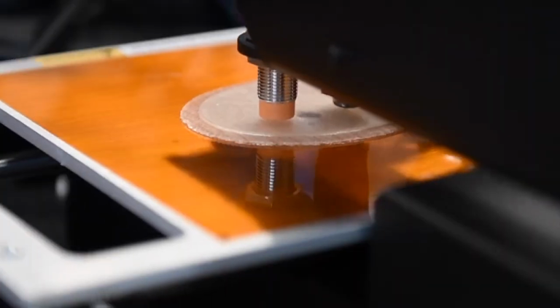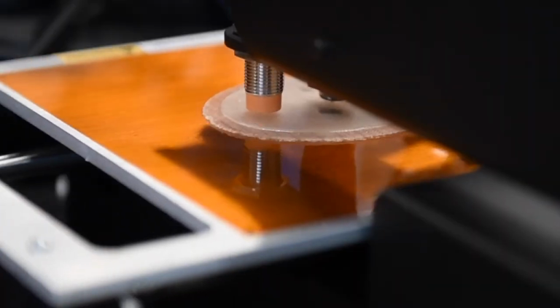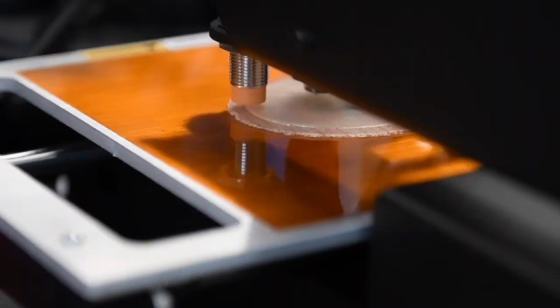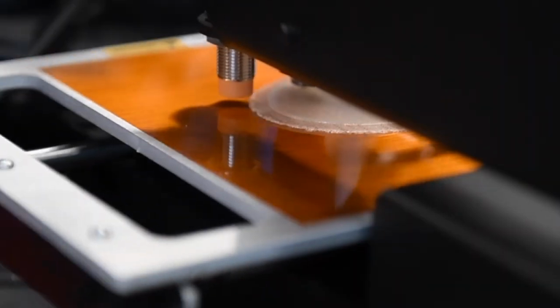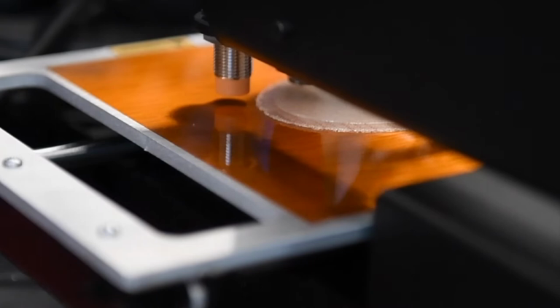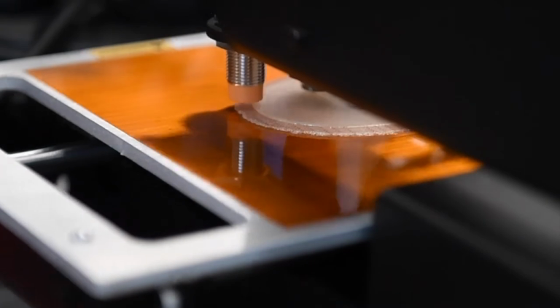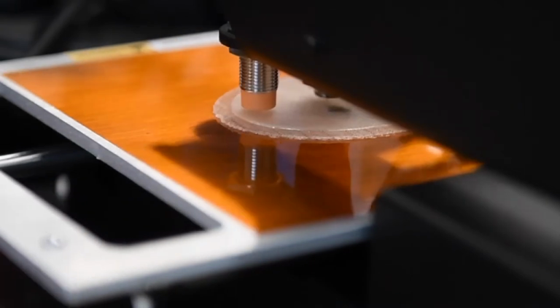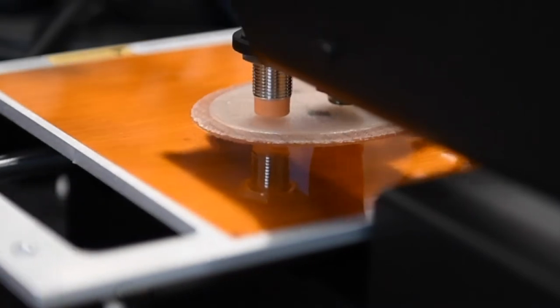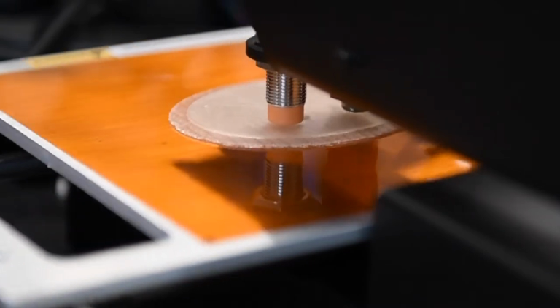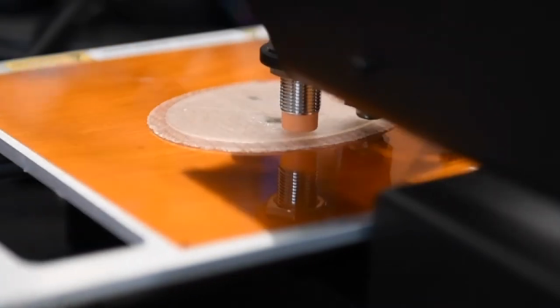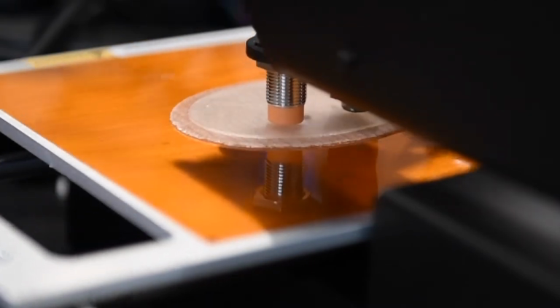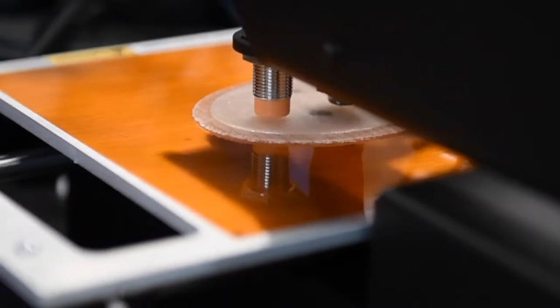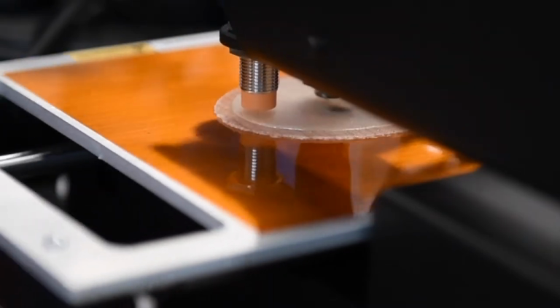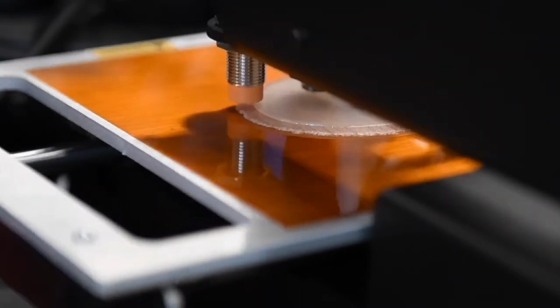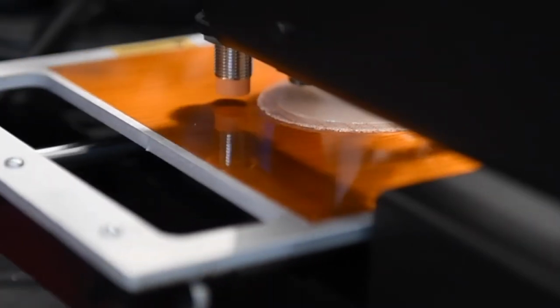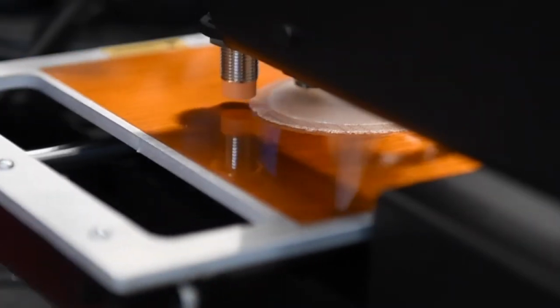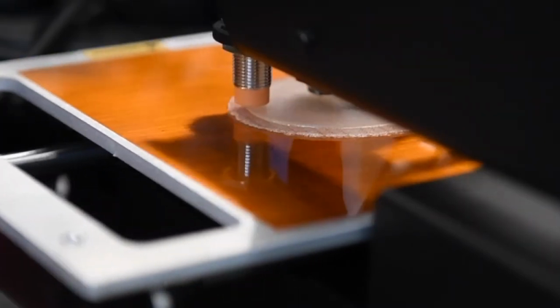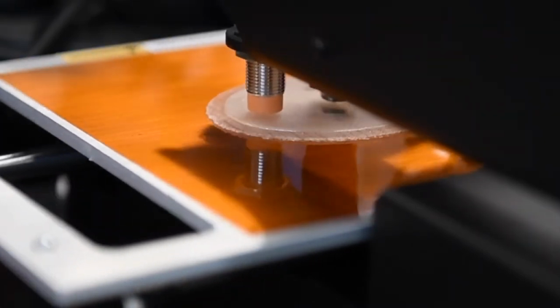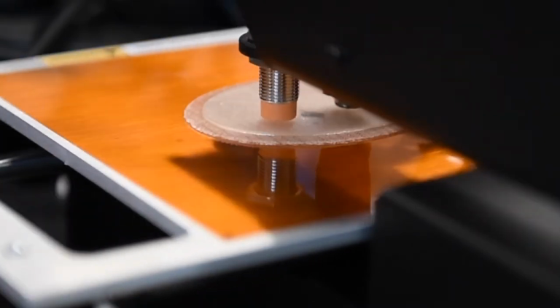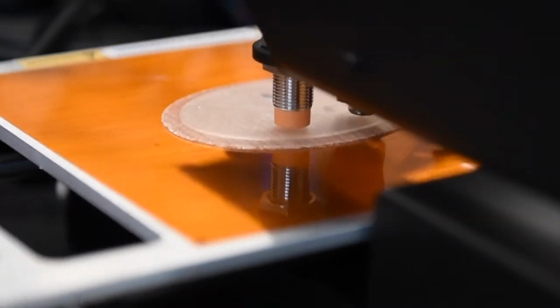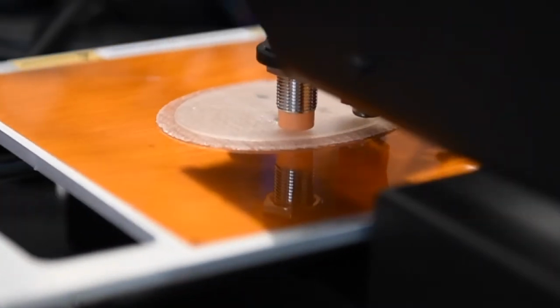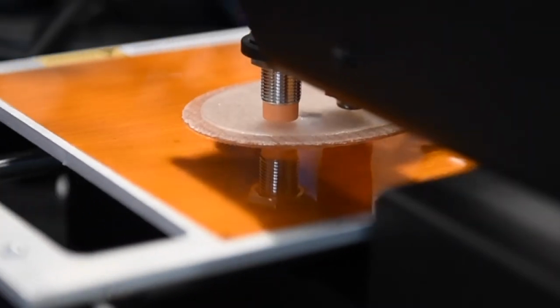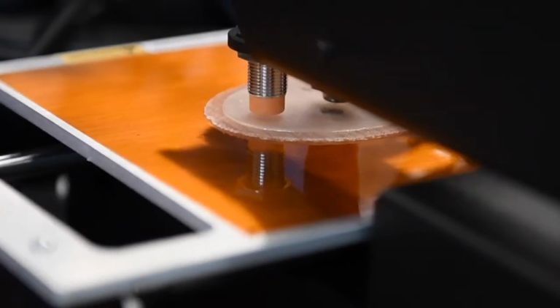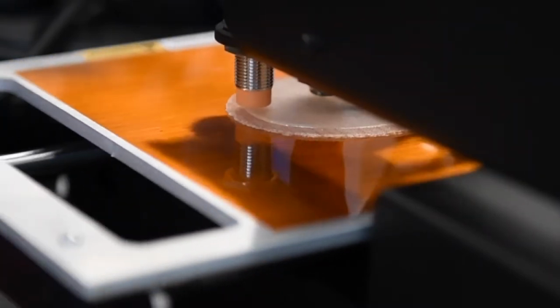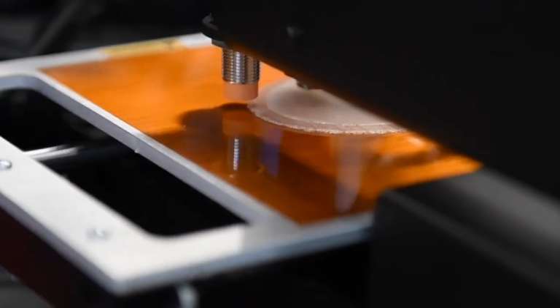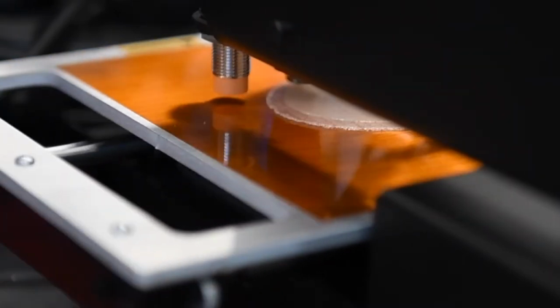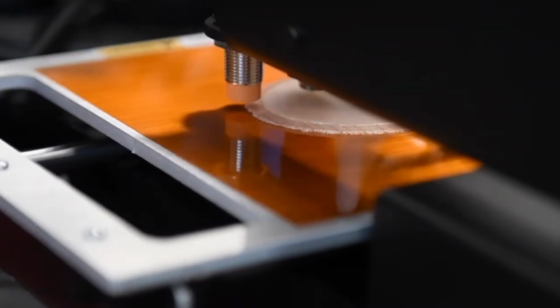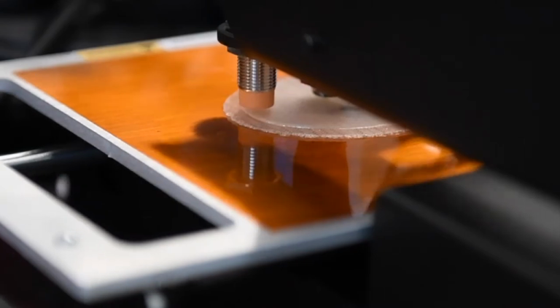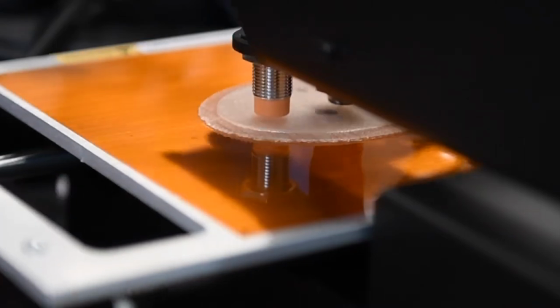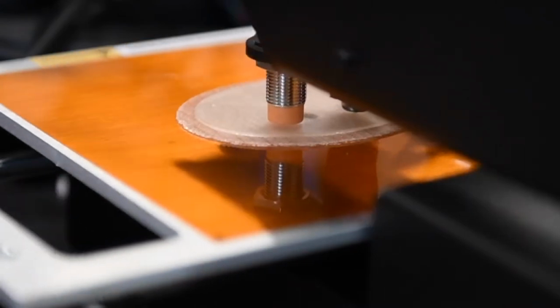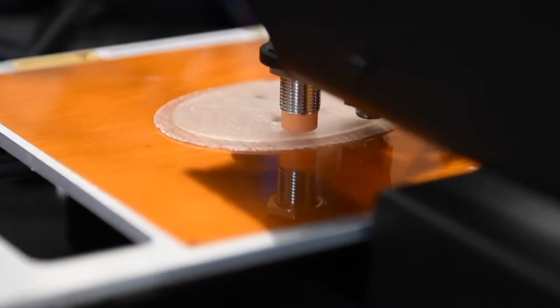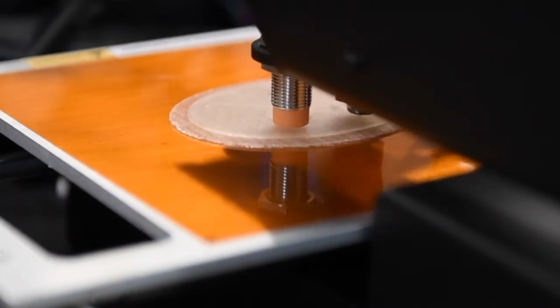The kind of additive manufacturing this group used during their program is a process of adding materials layer by layer through an extruder.